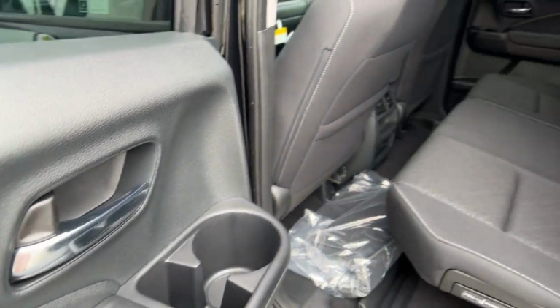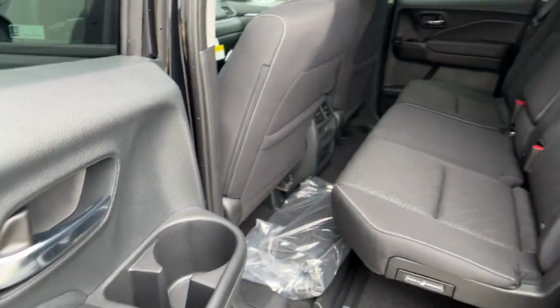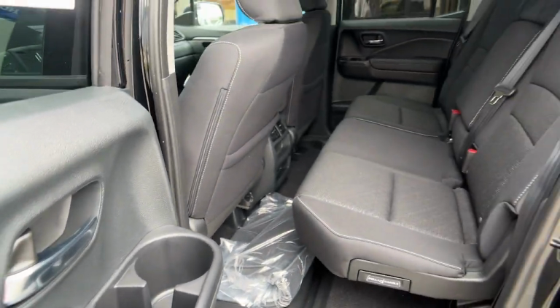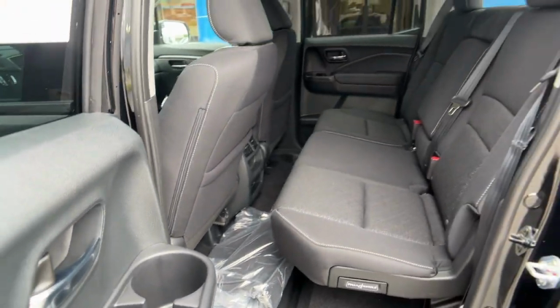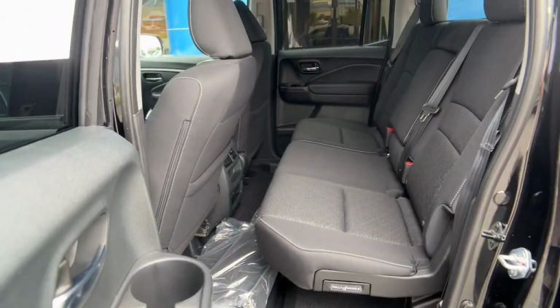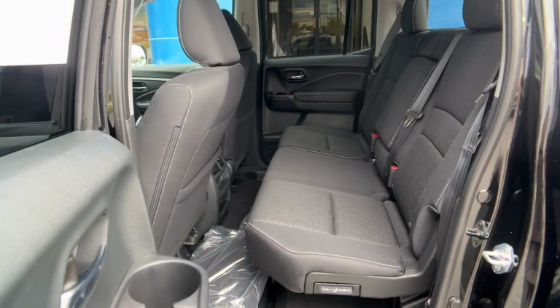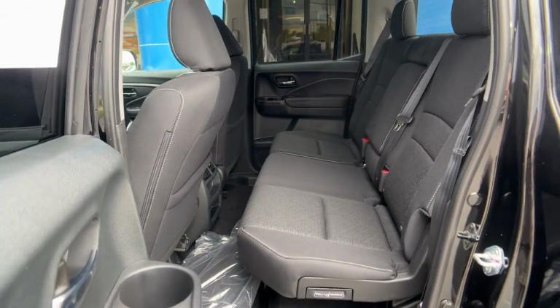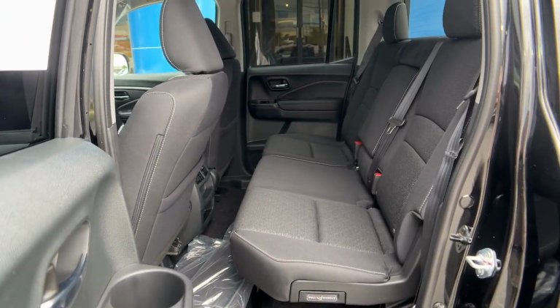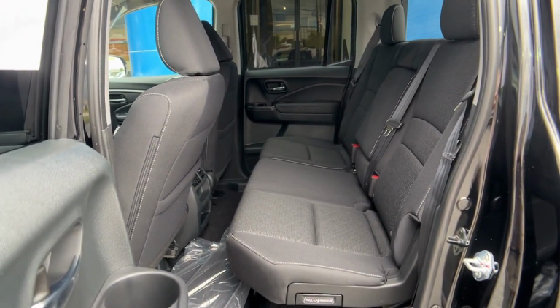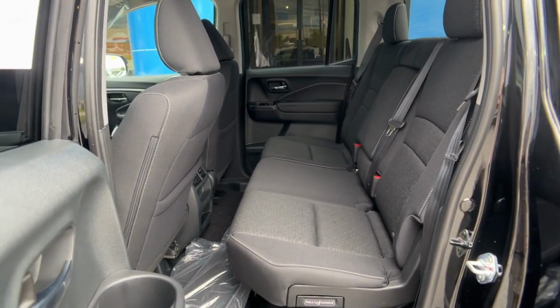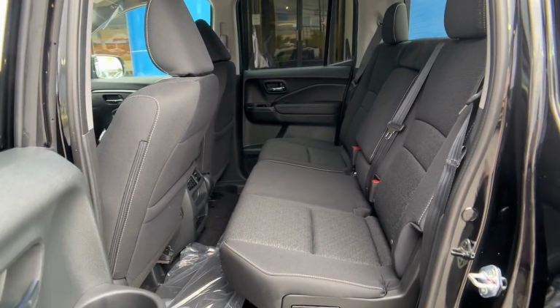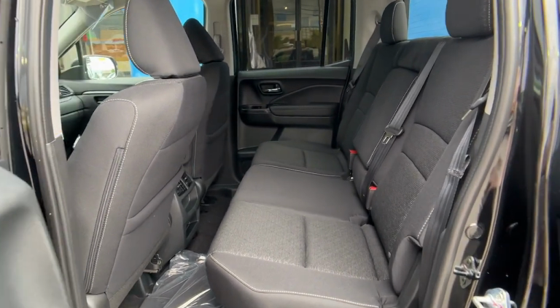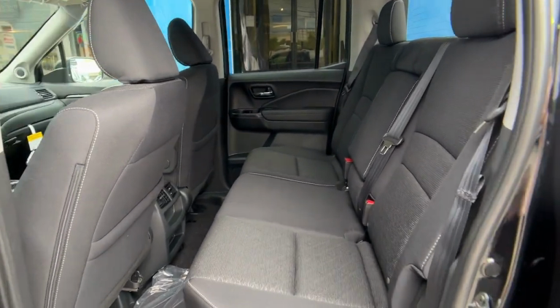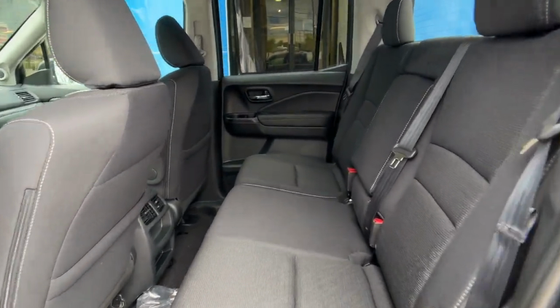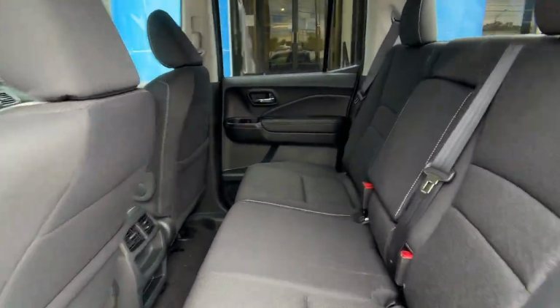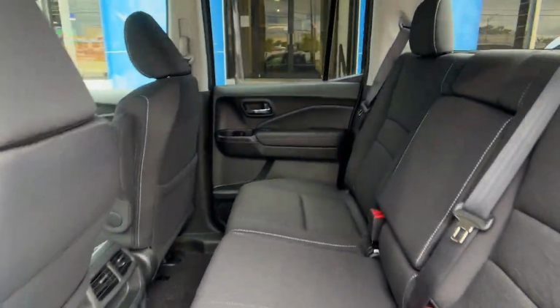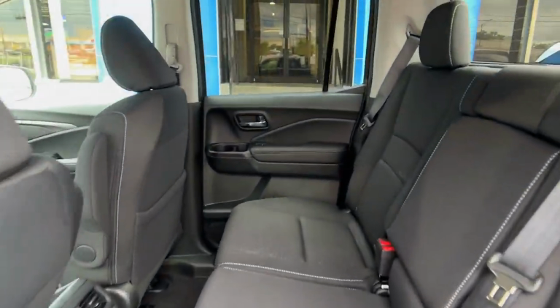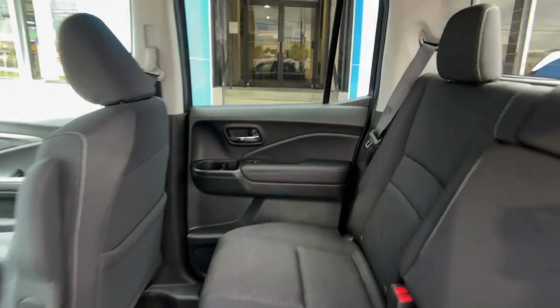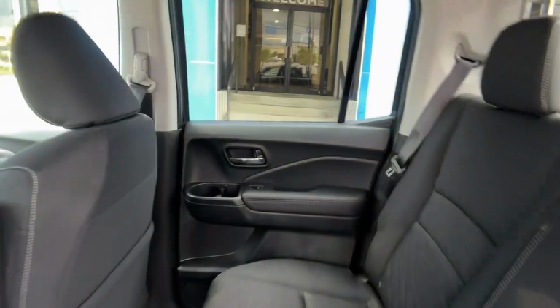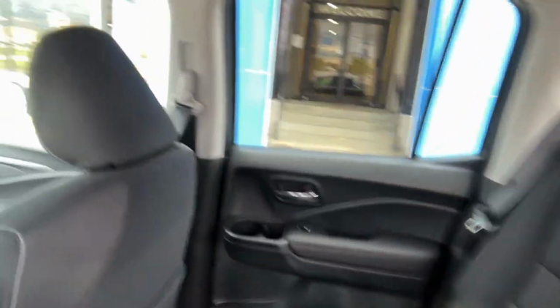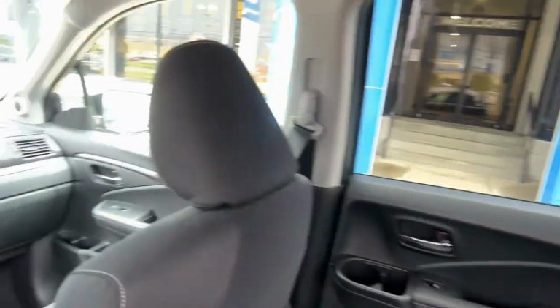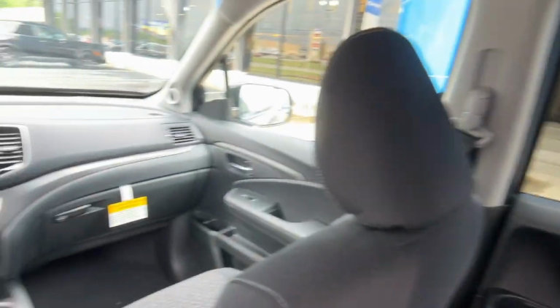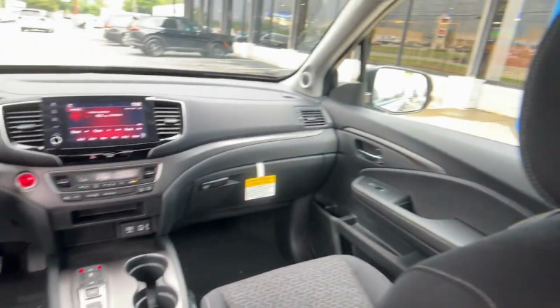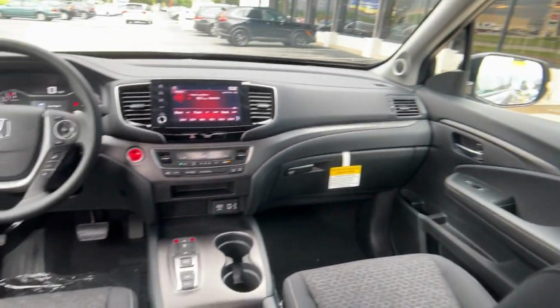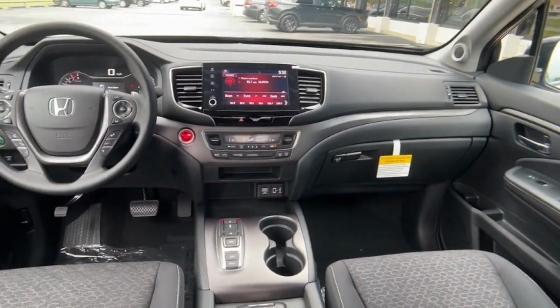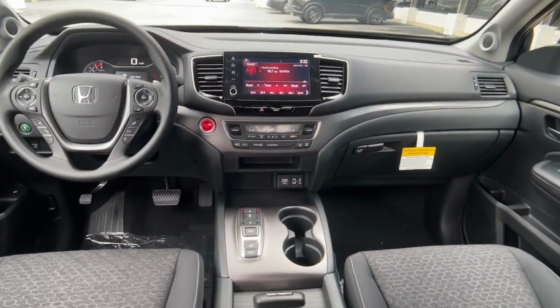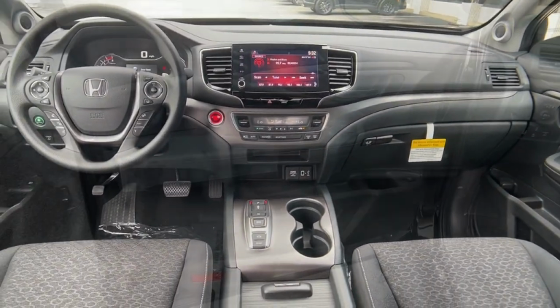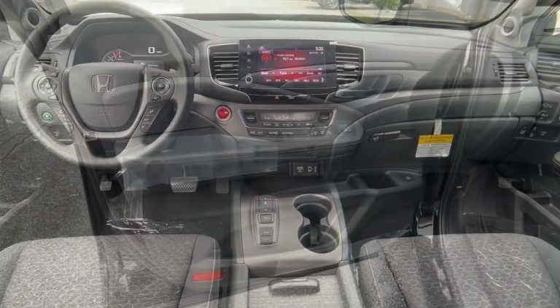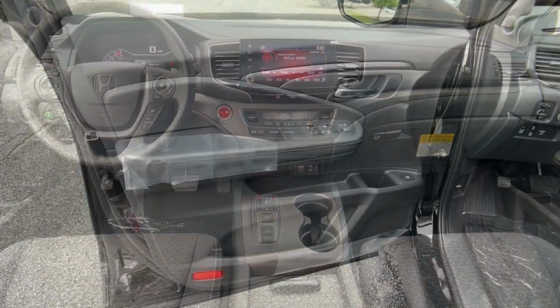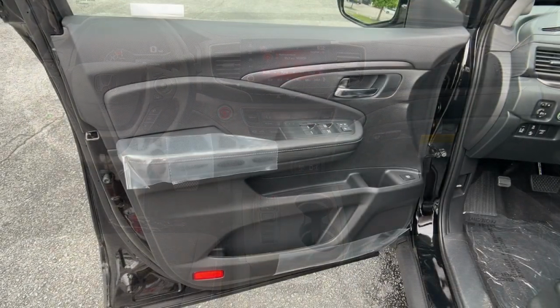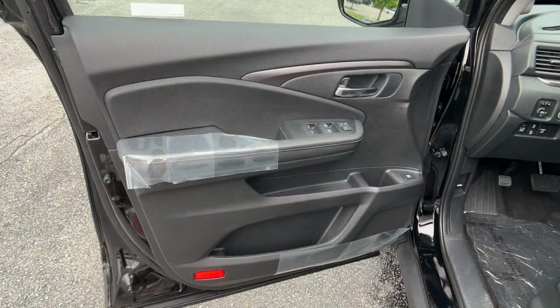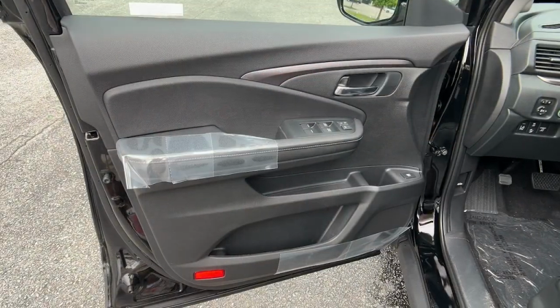Rough and ready meets smooth and sophisticated in this exquisitely versatile Honda Ridgeline. See for yourself when you come in for a test drive.